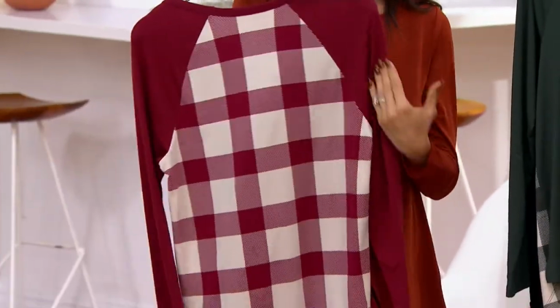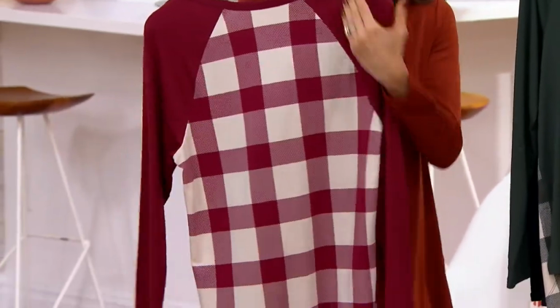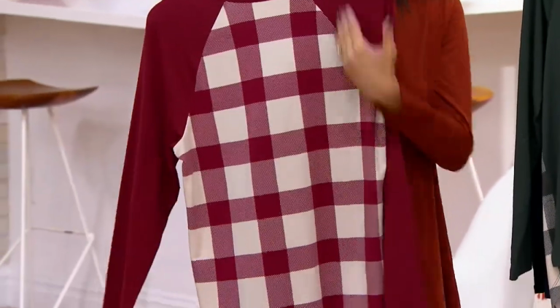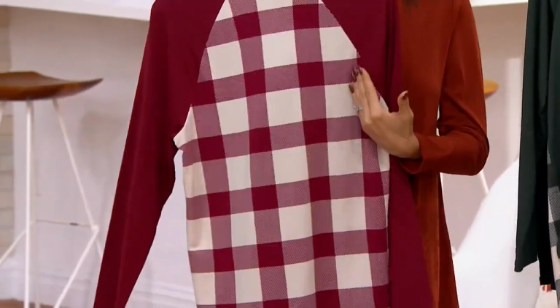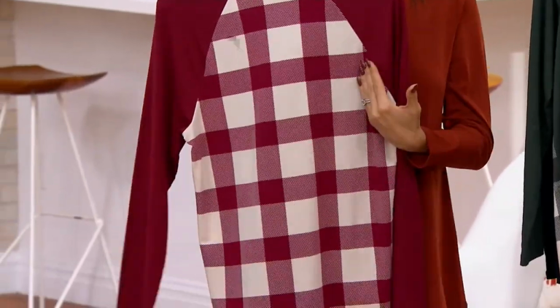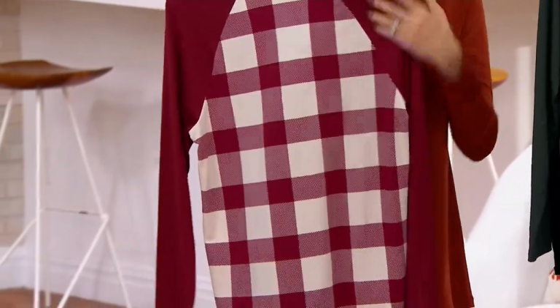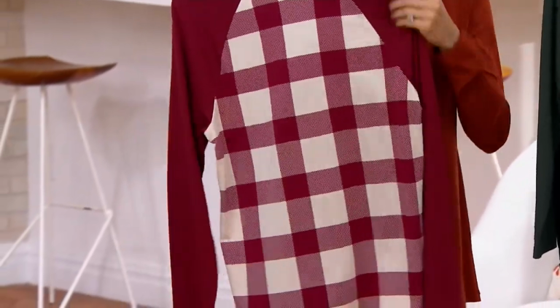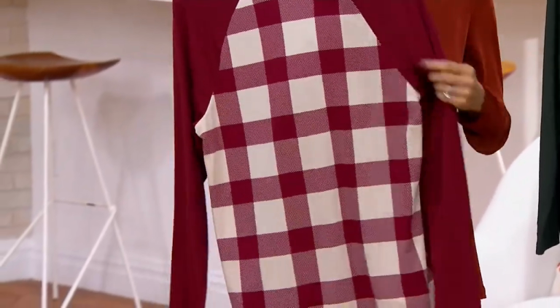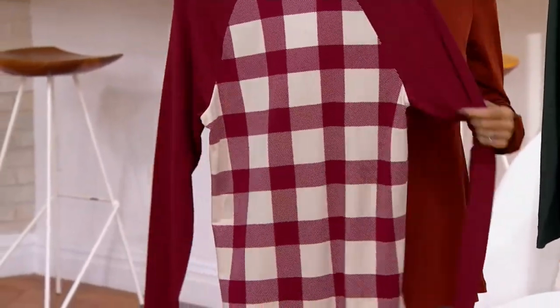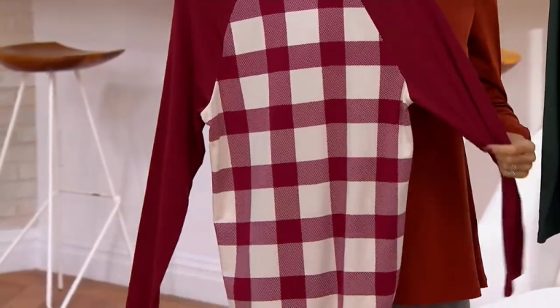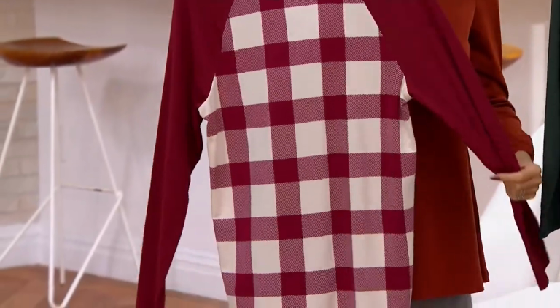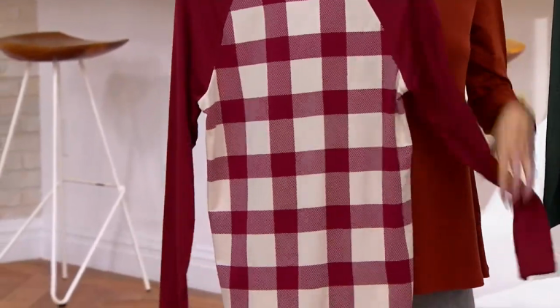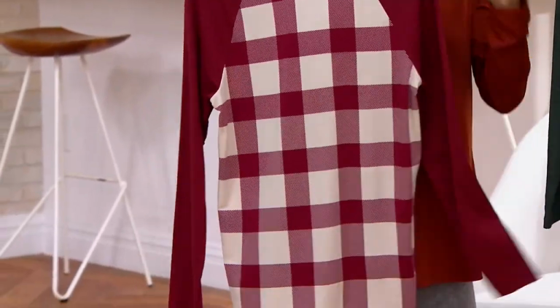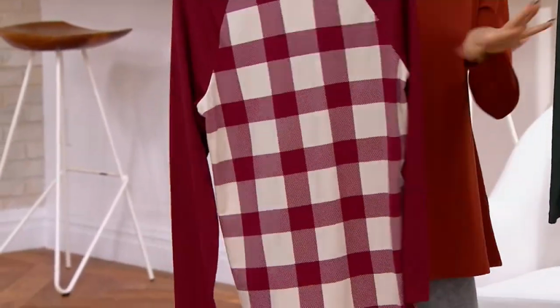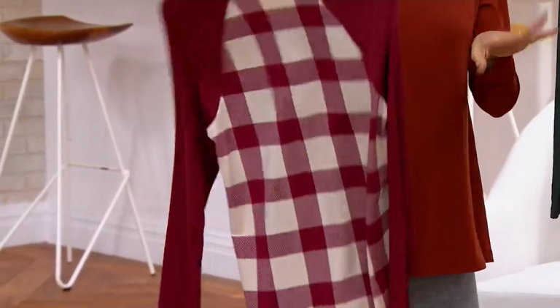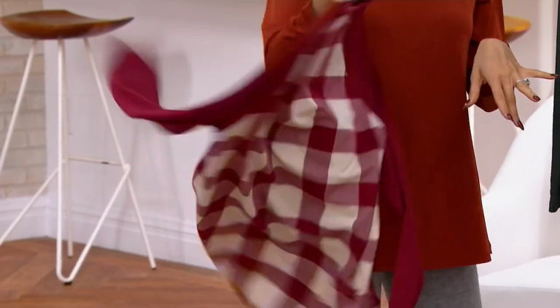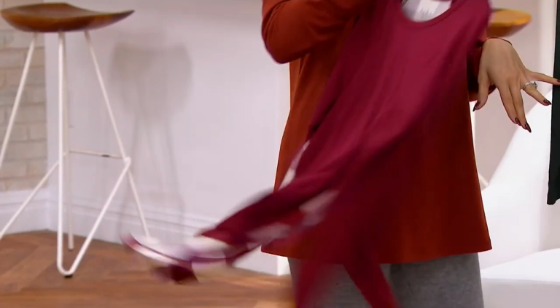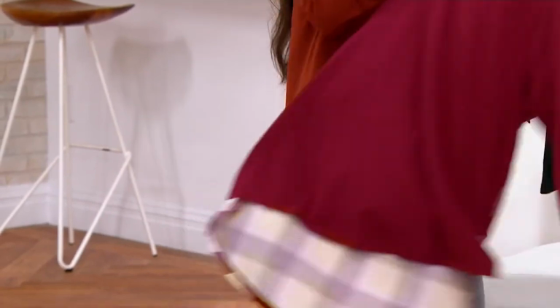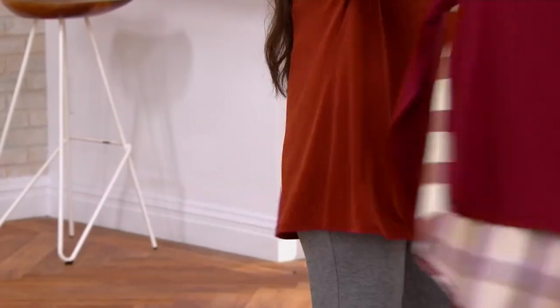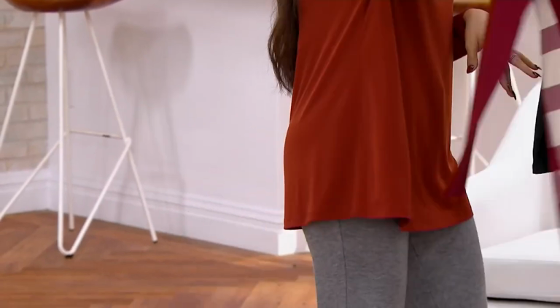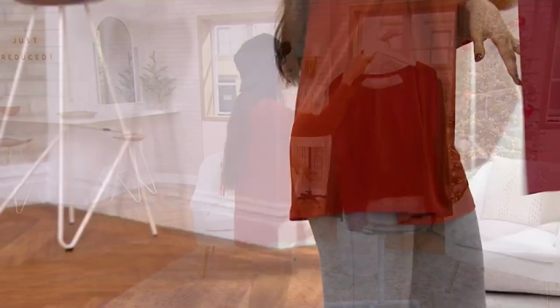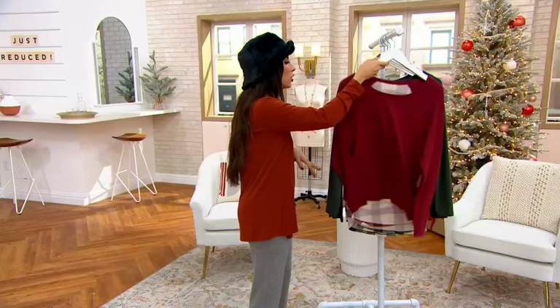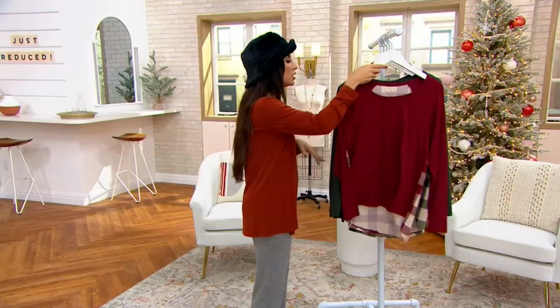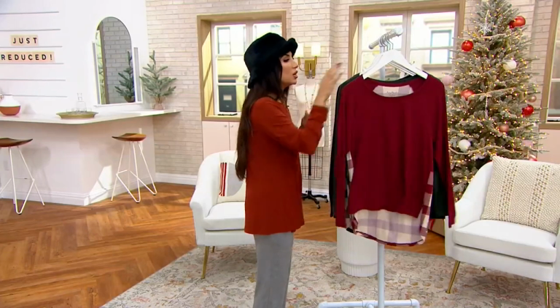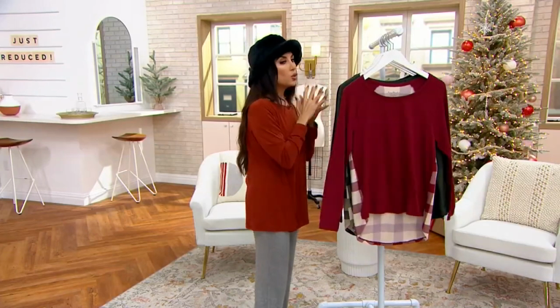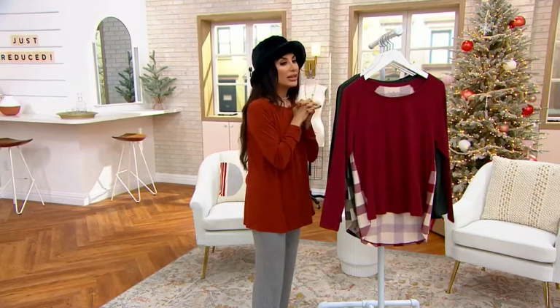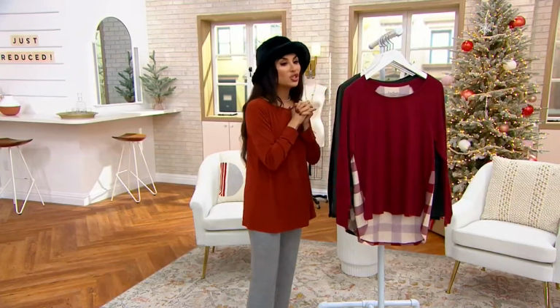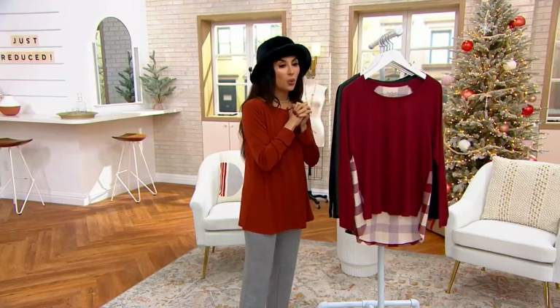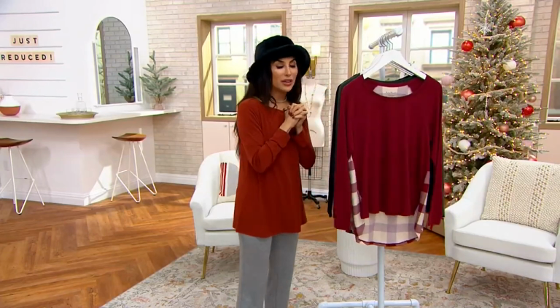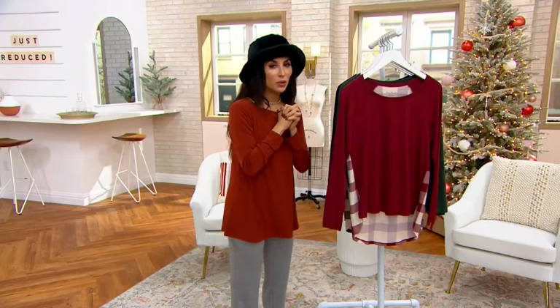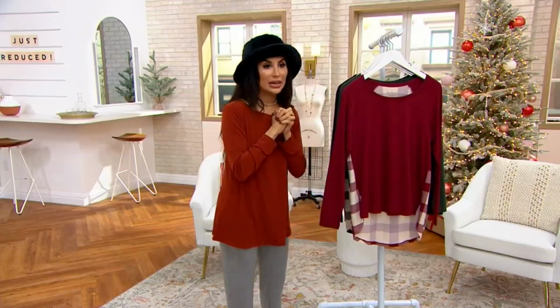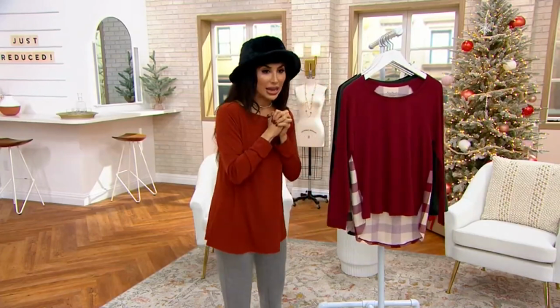And even the way that it cuts in on the arms, you're not going to have to worry about that at all. It is $24.98.